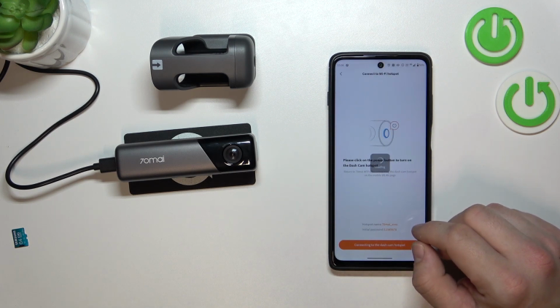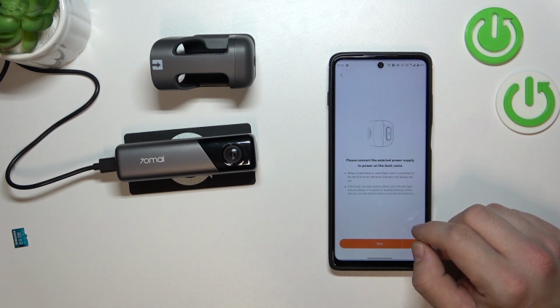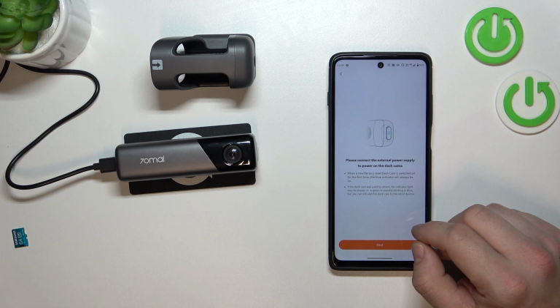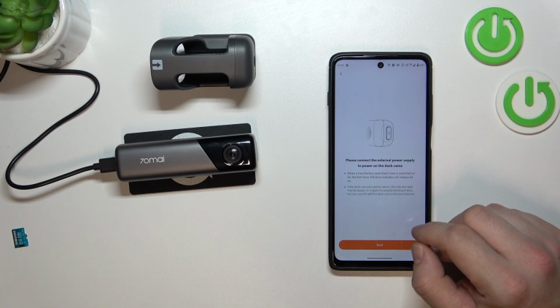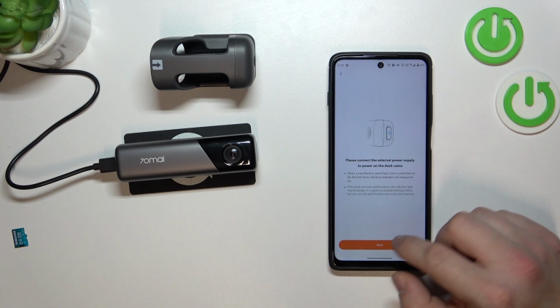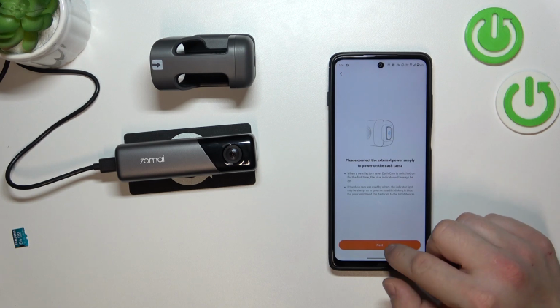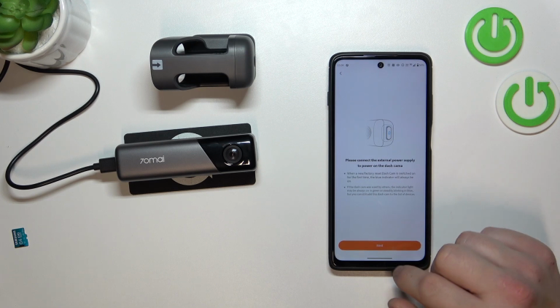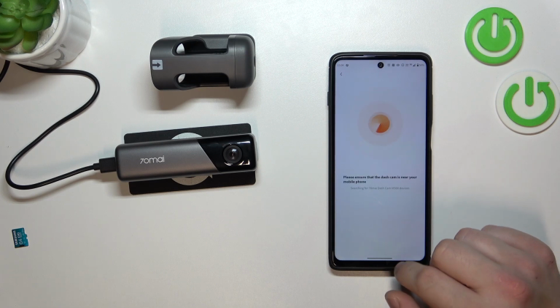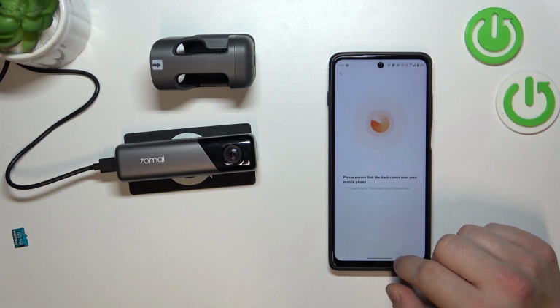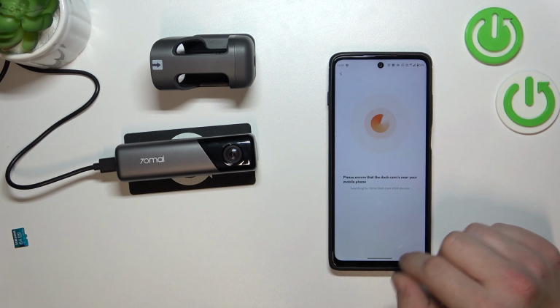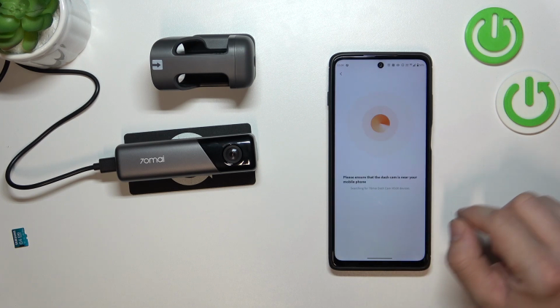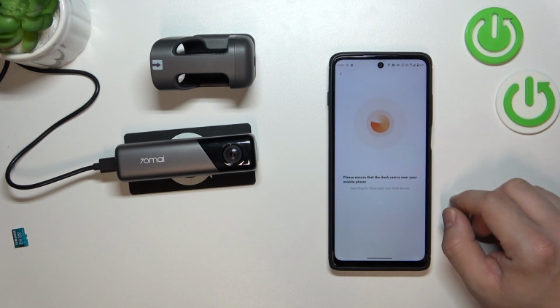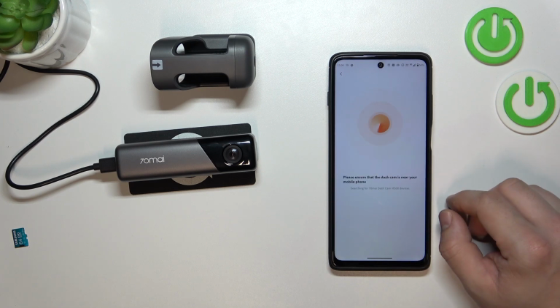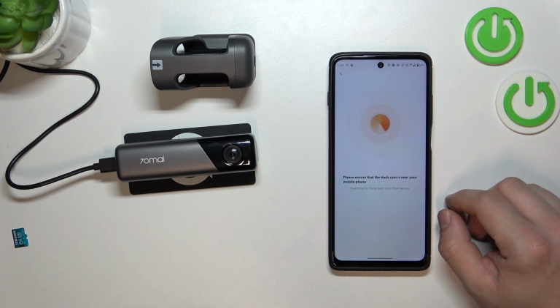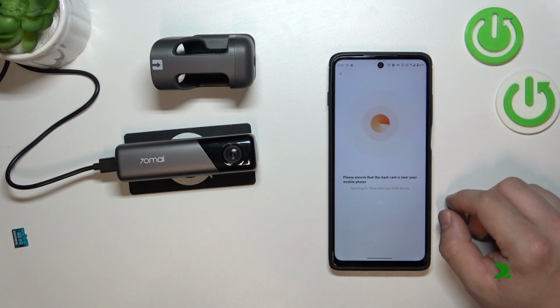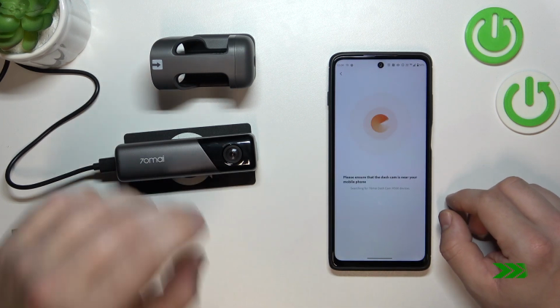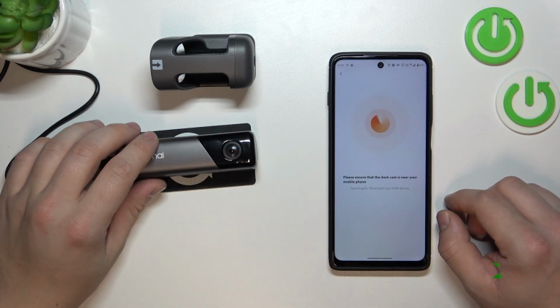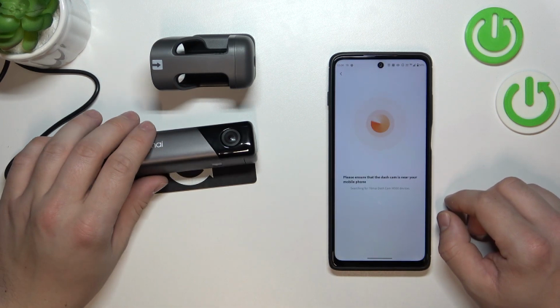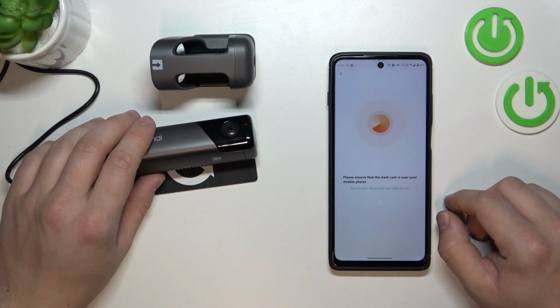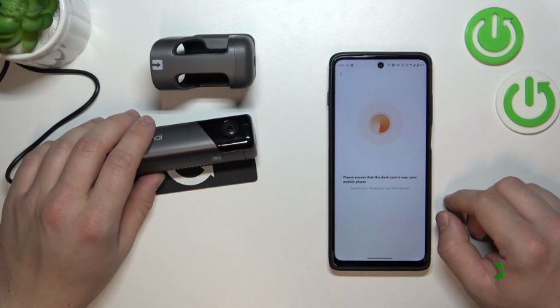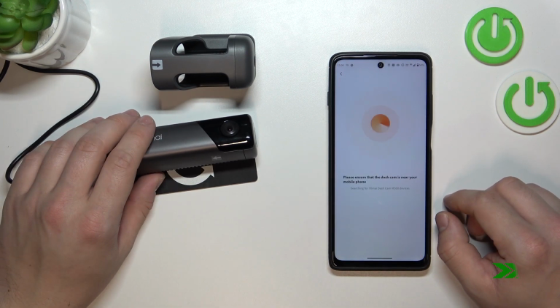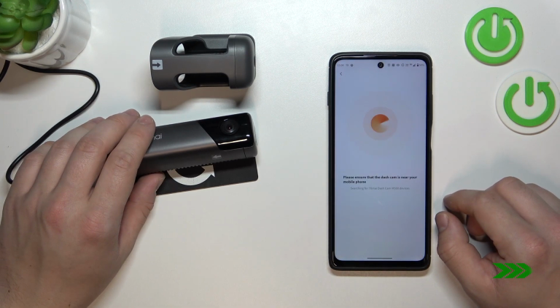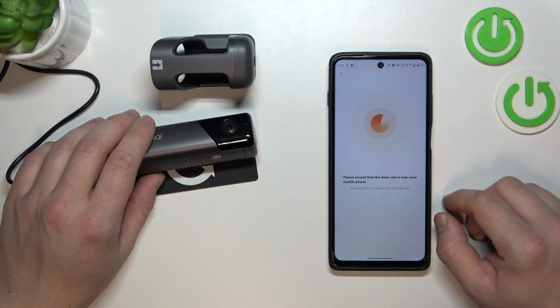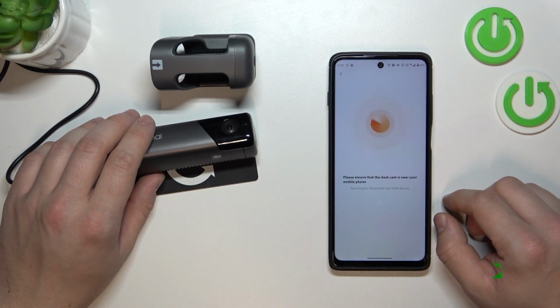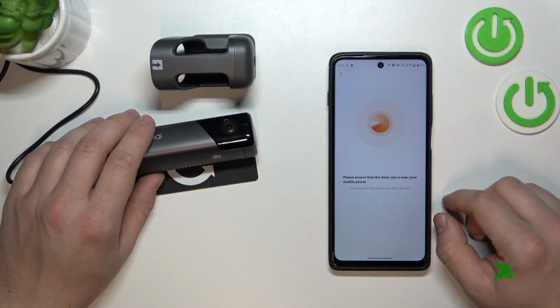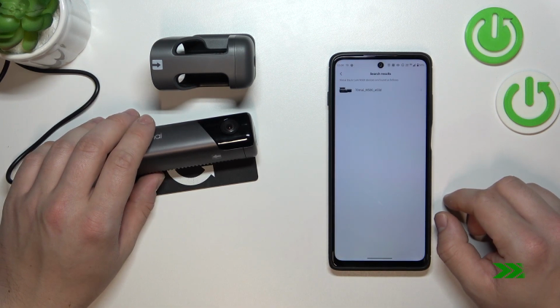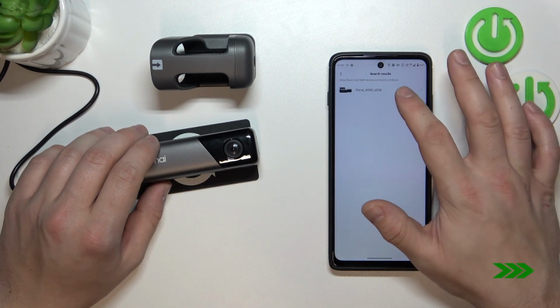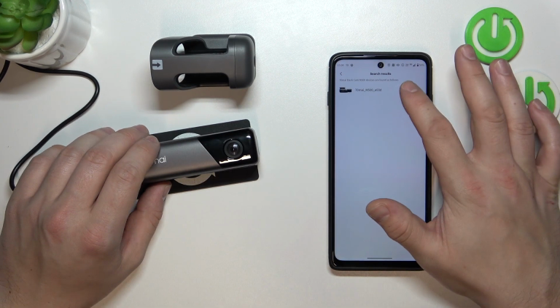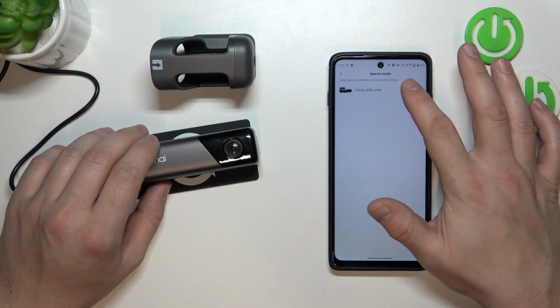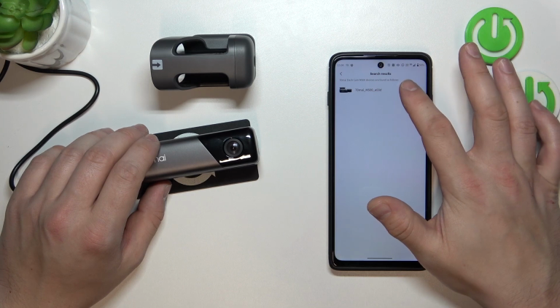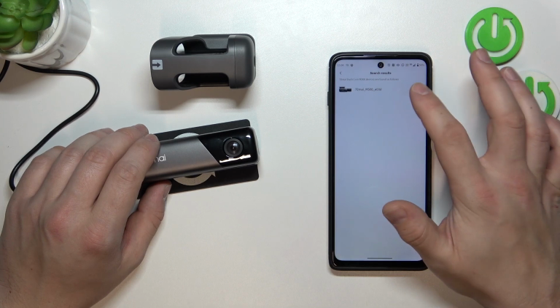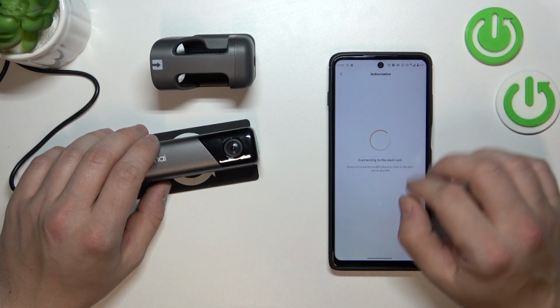Tap next and enter to complete the setup.